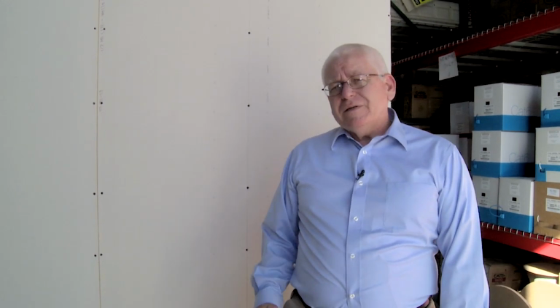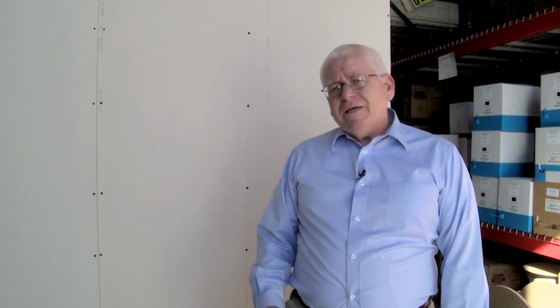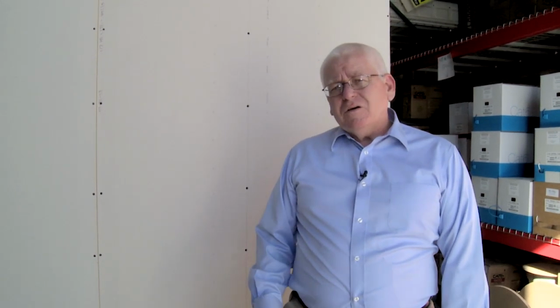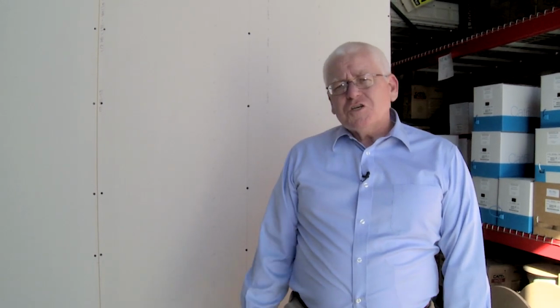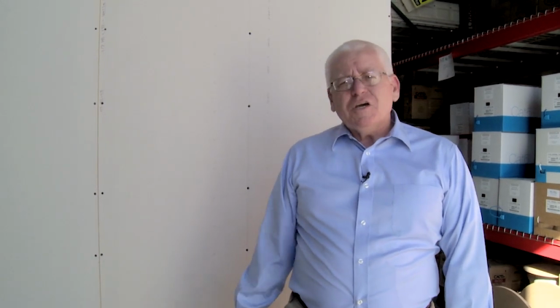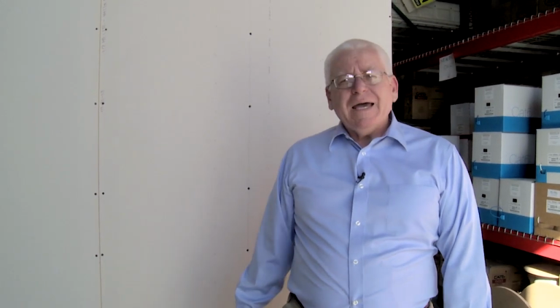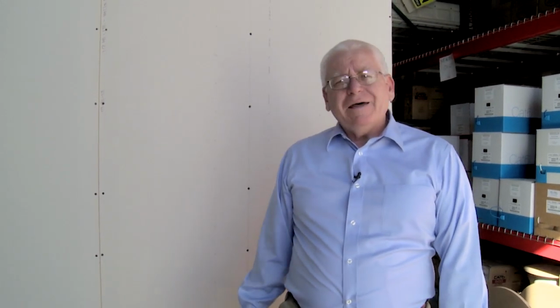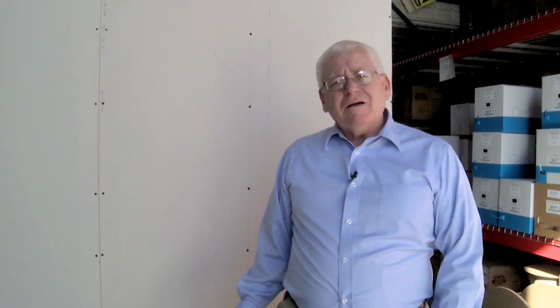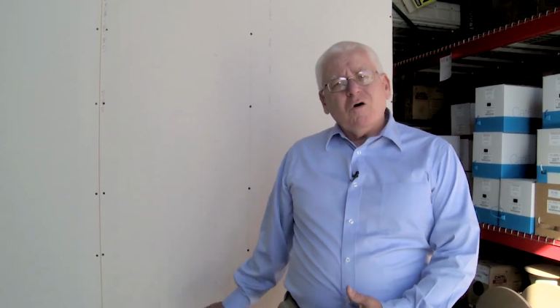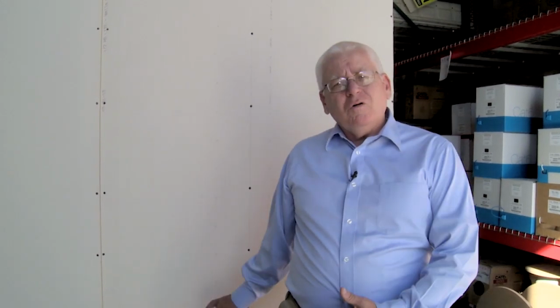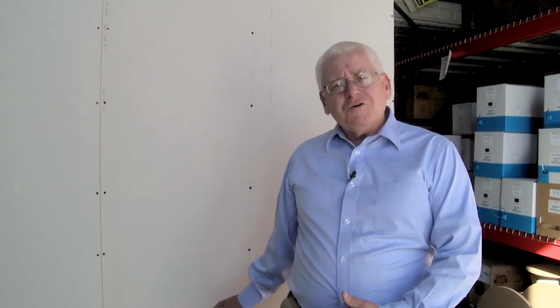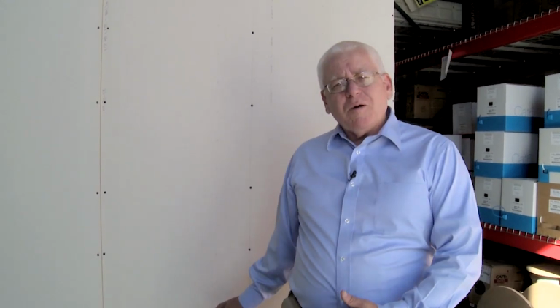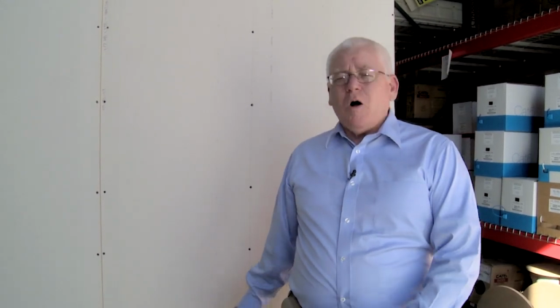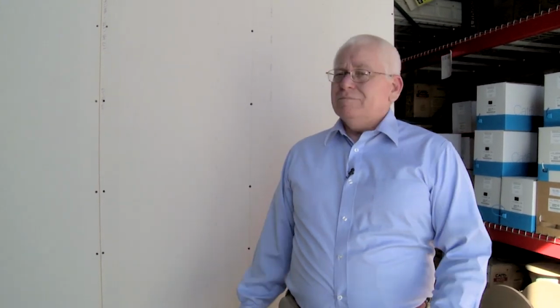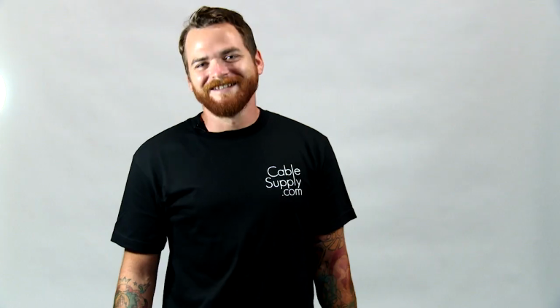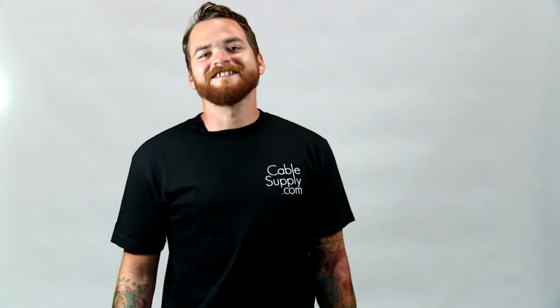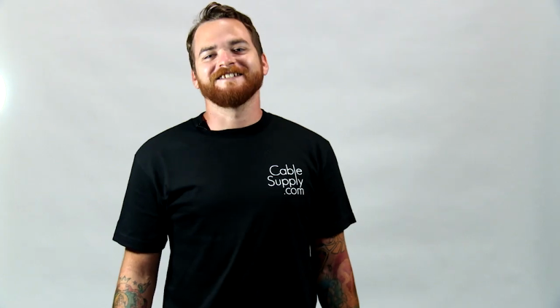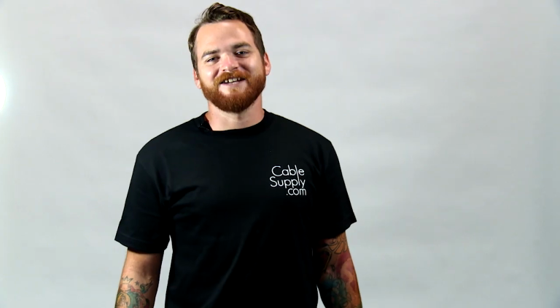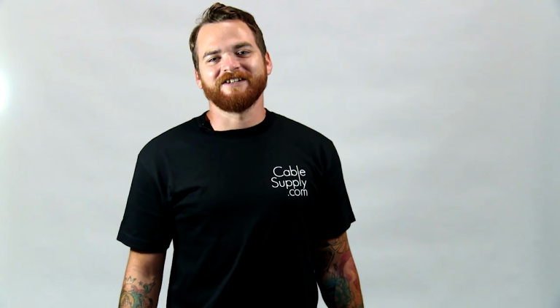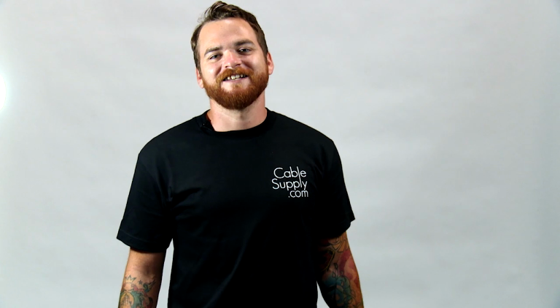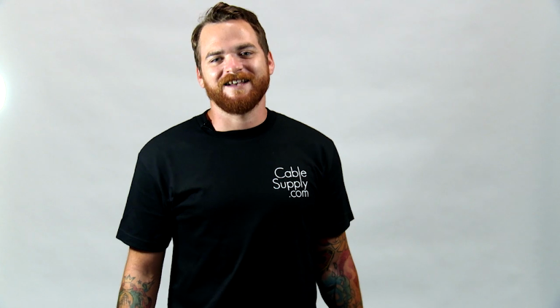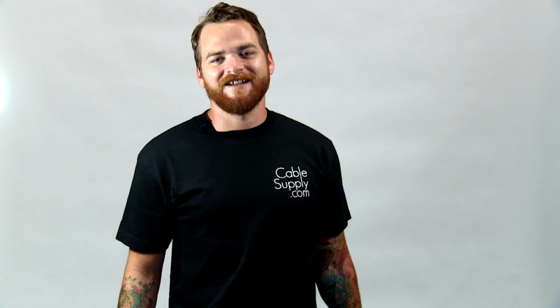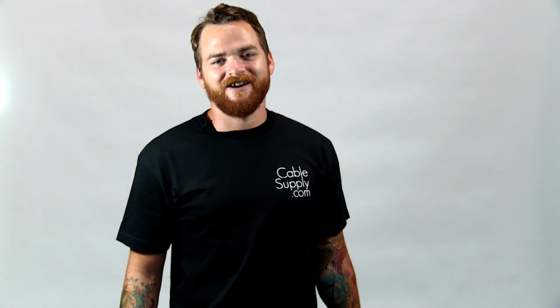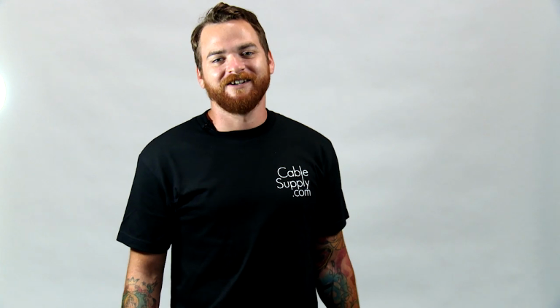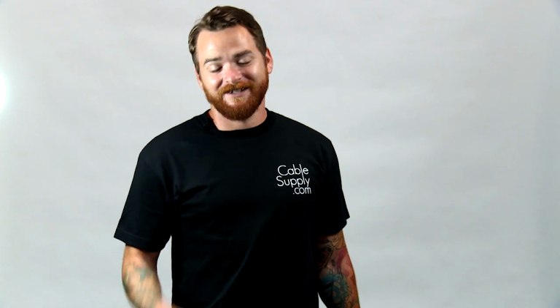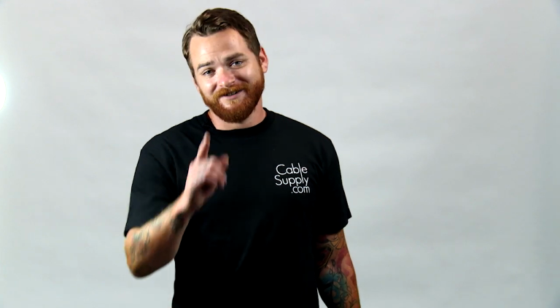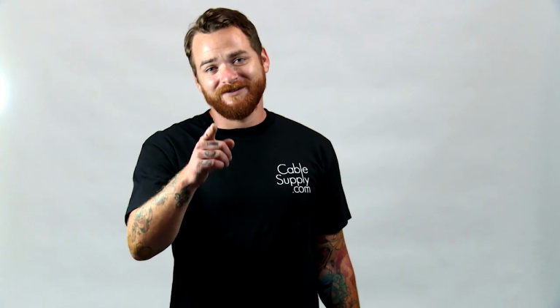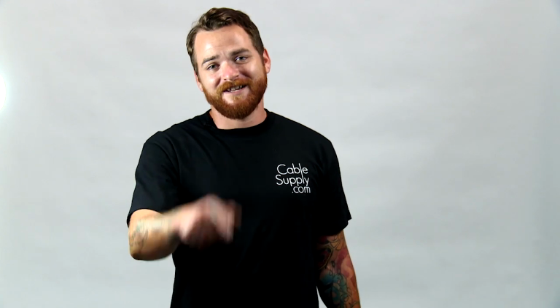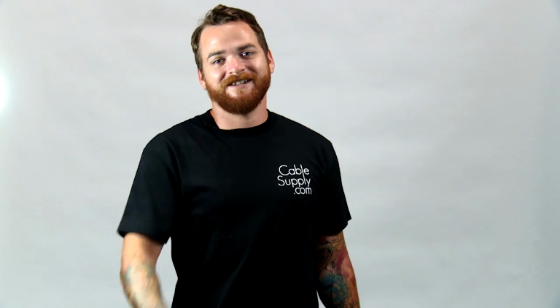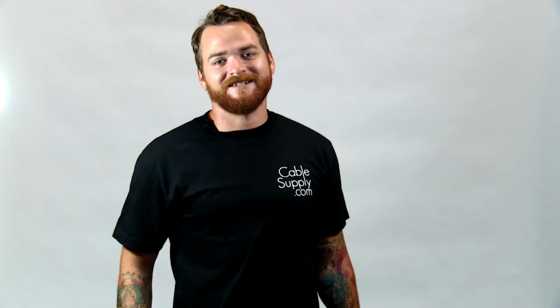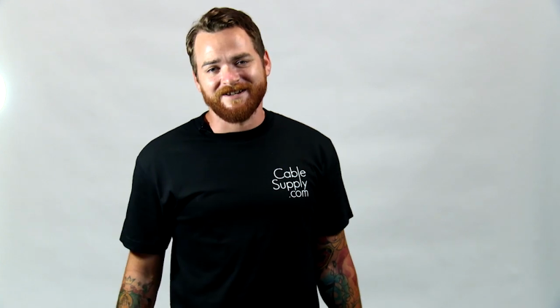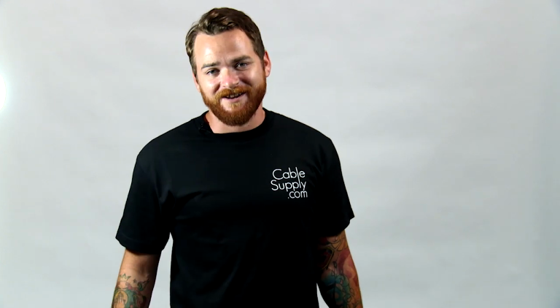And today I'm going to show you how to cut a hole in the drywall. This is David, signing out — you stay classy, Internet.